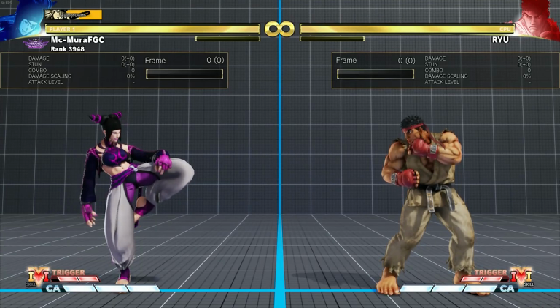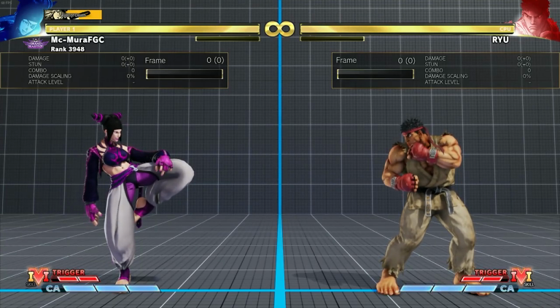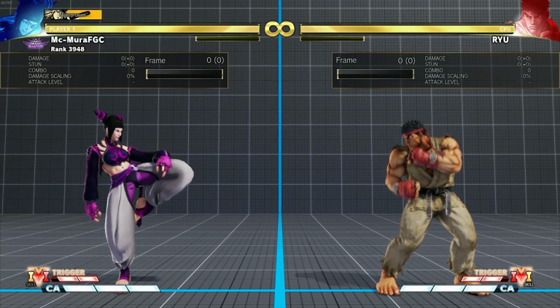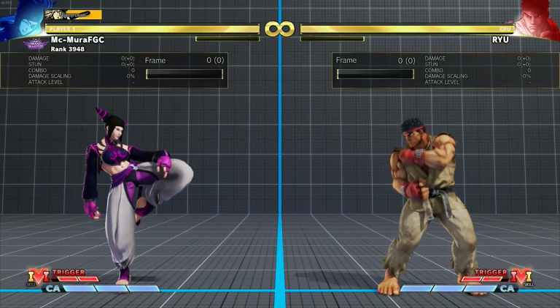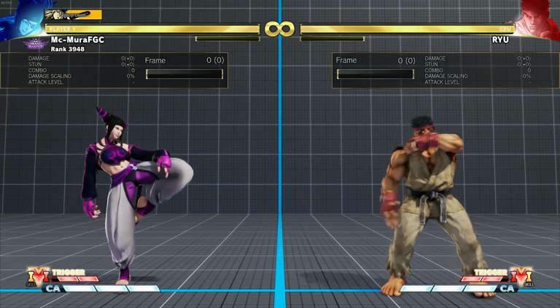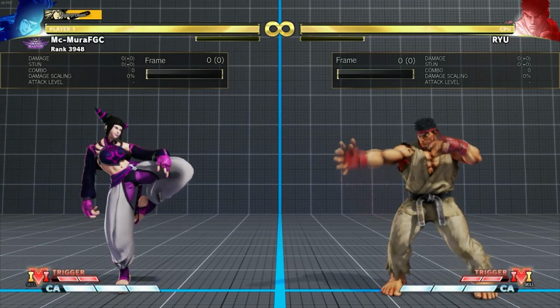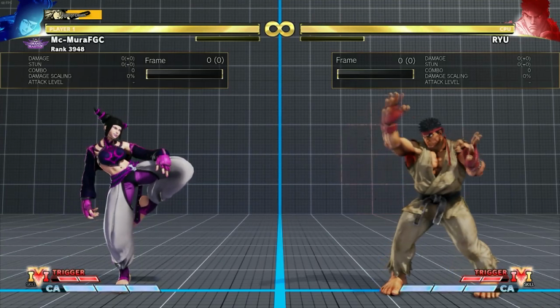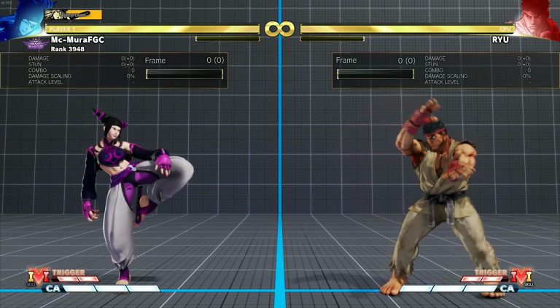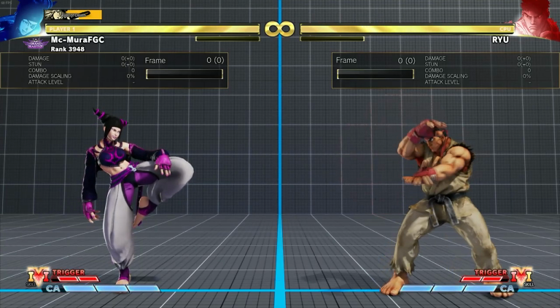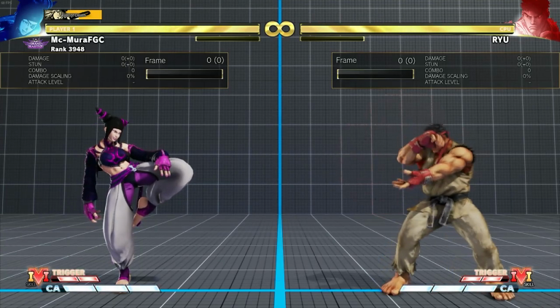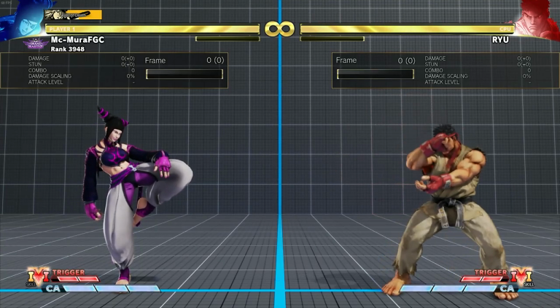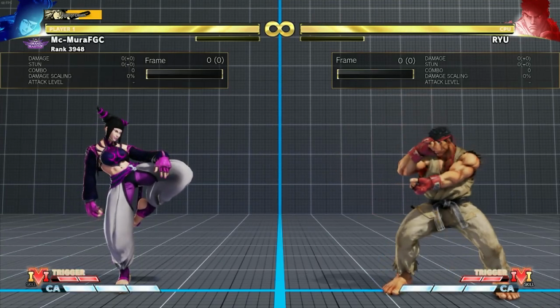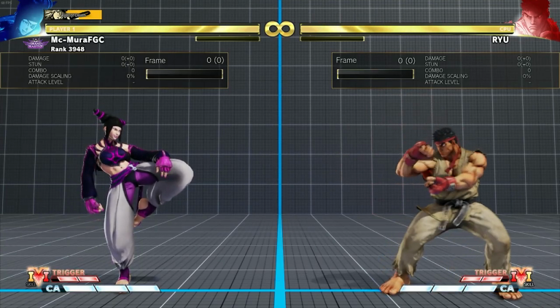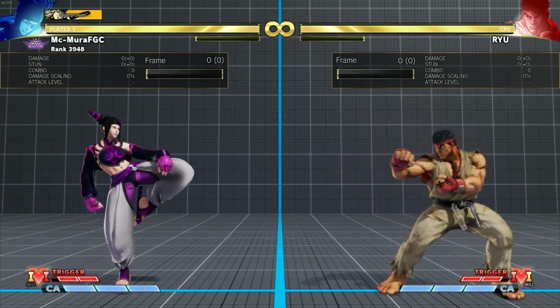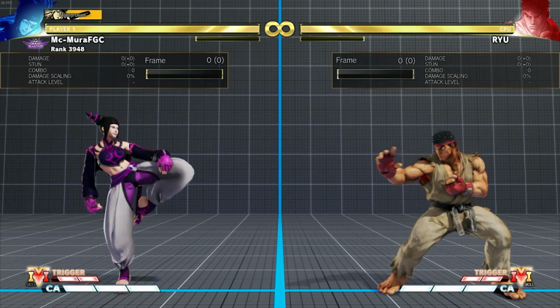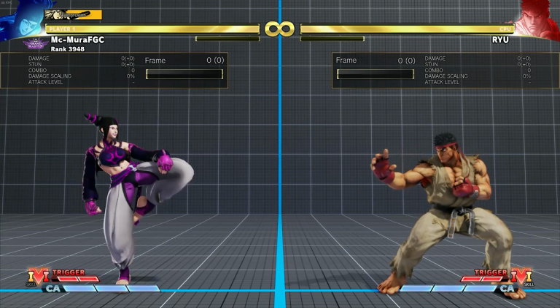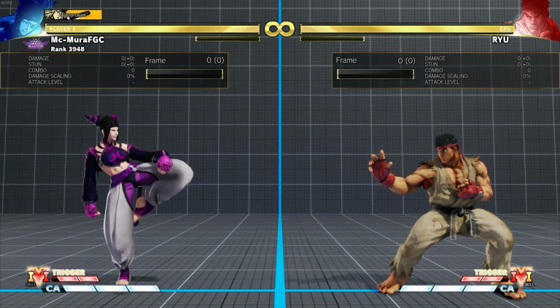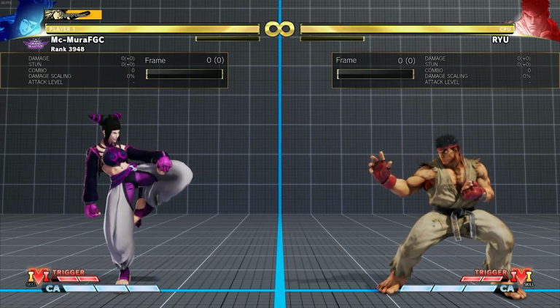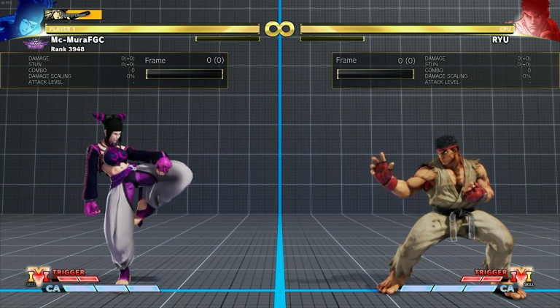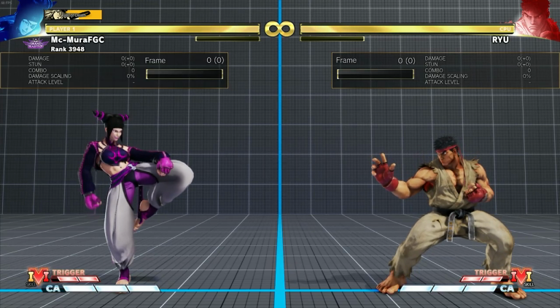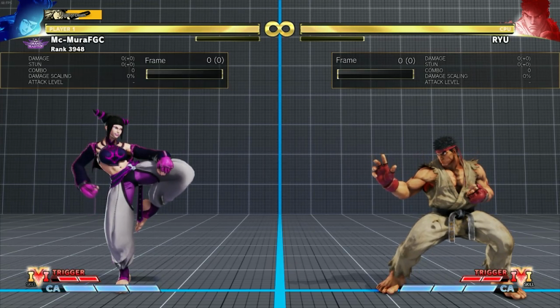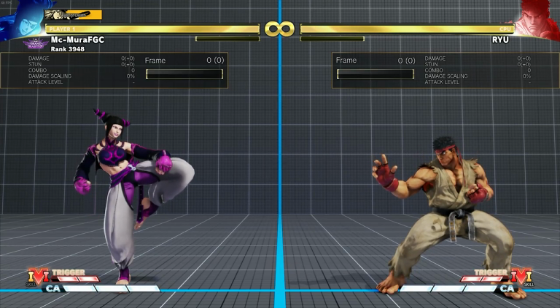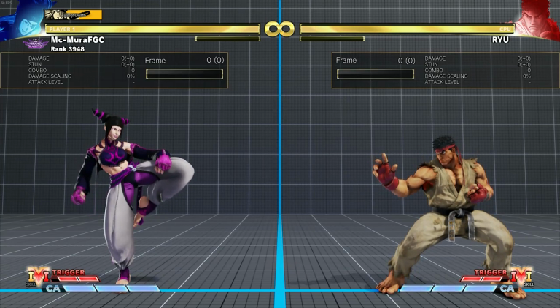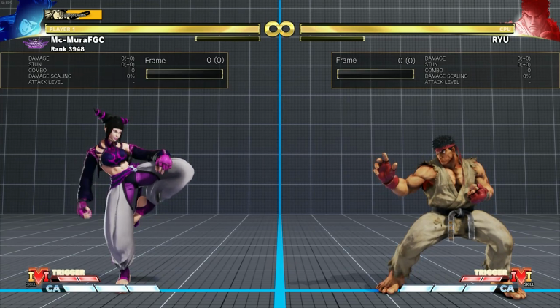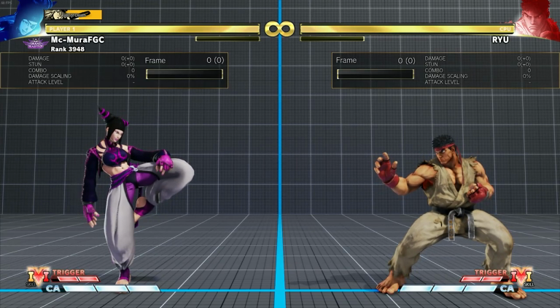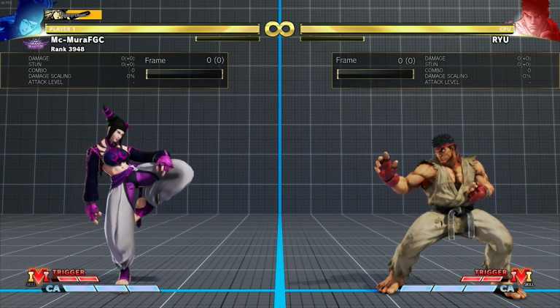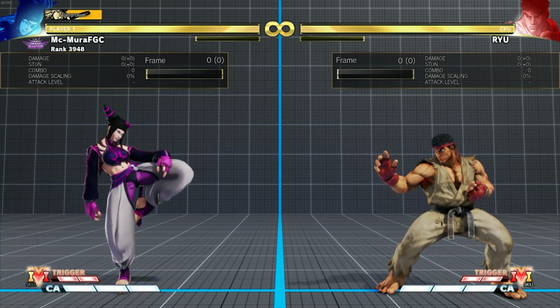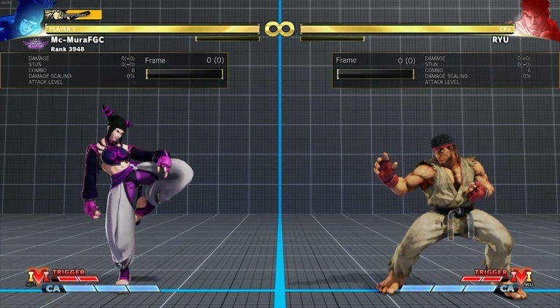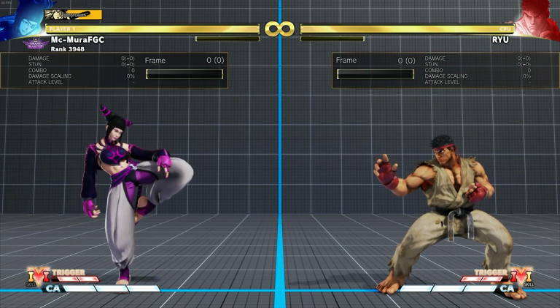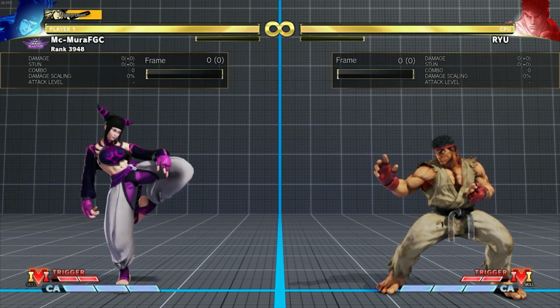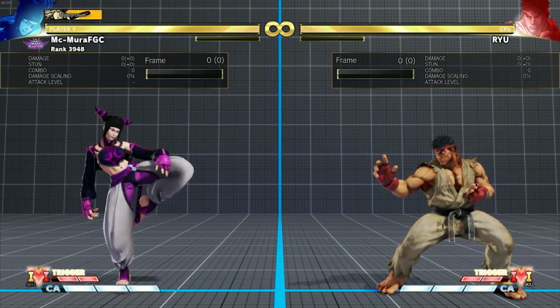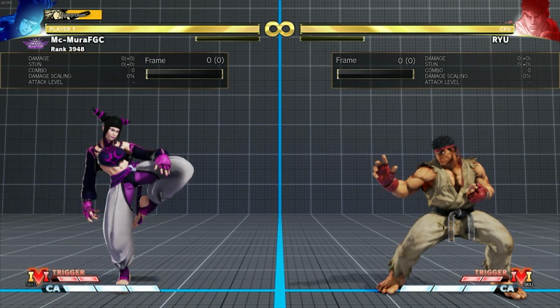One of Juri's main combo routes — the main bread and butter standing medium punch into standing medium kick — was simply not possible during Season 1.